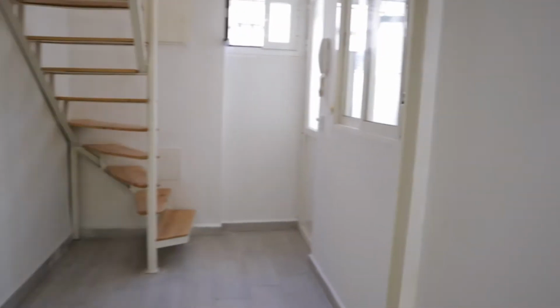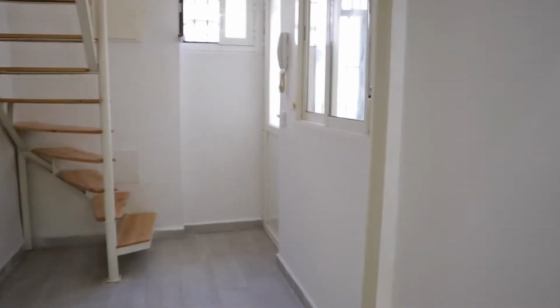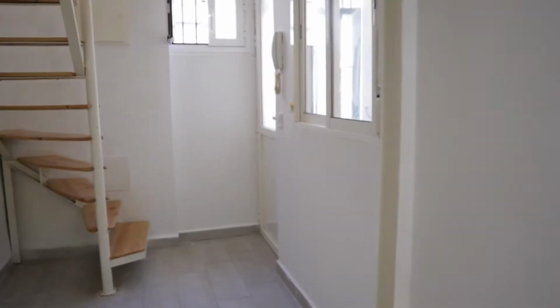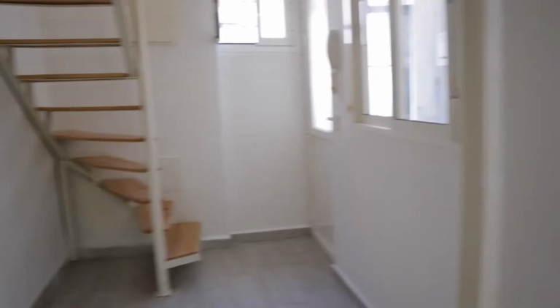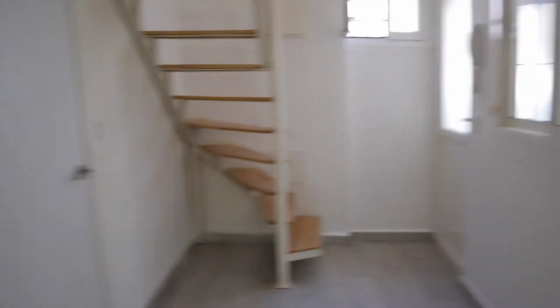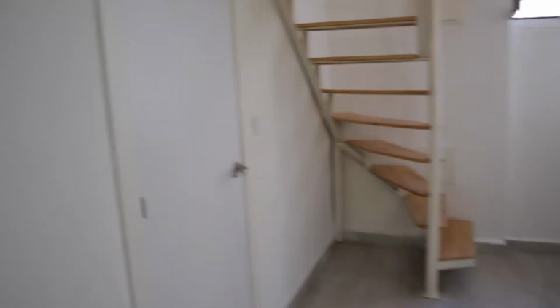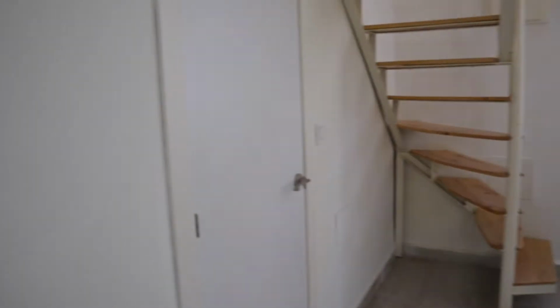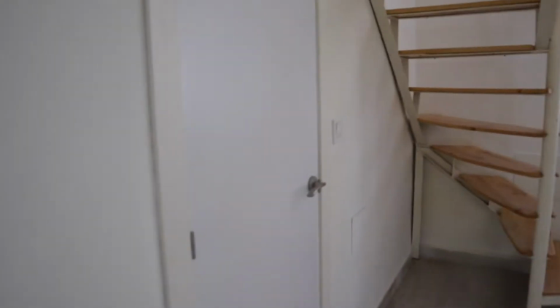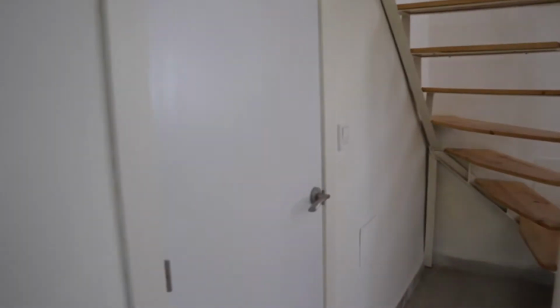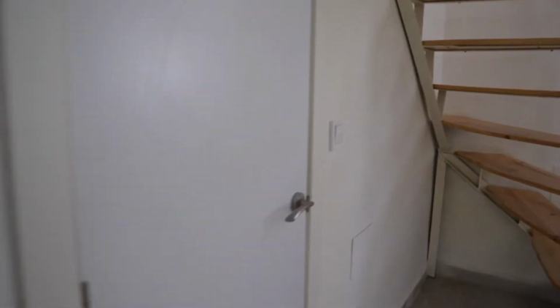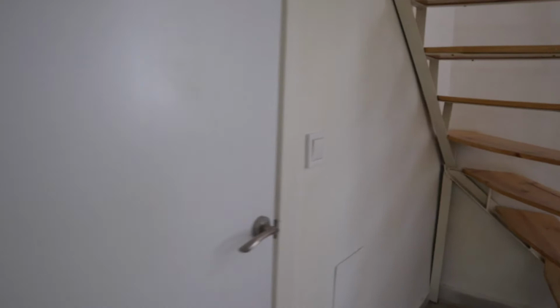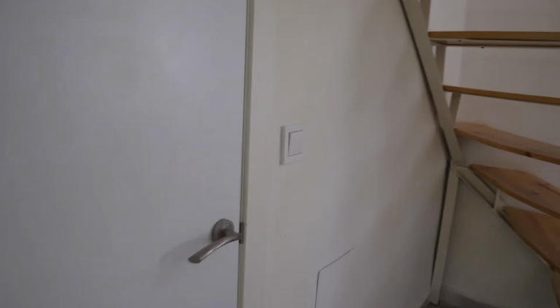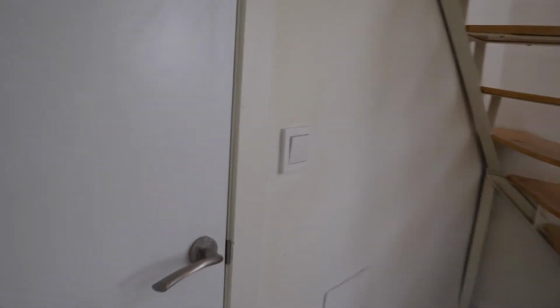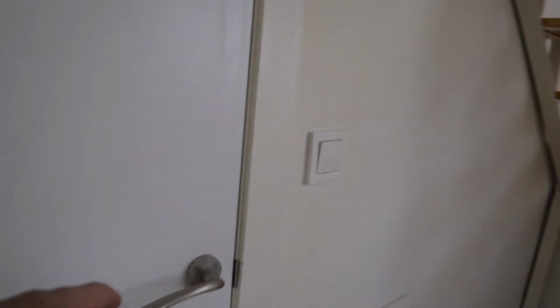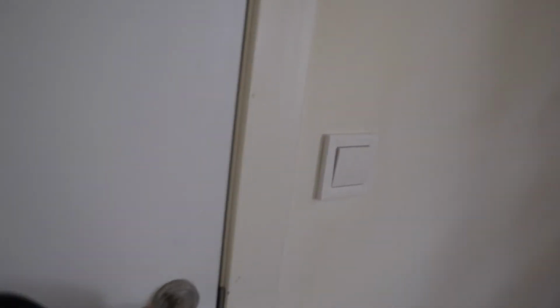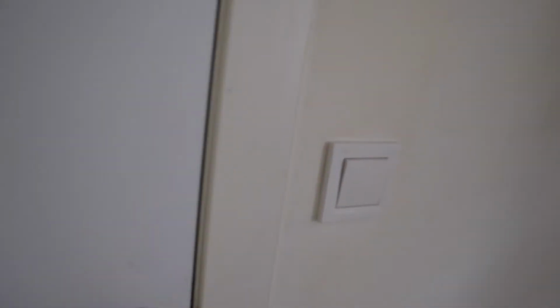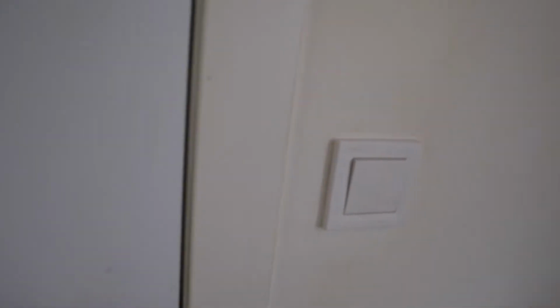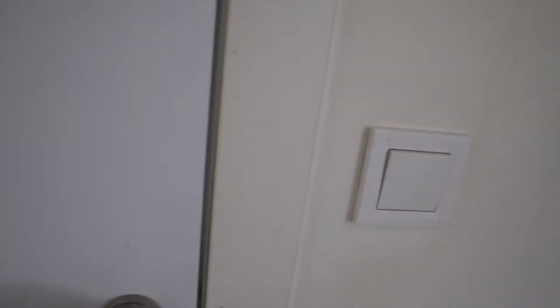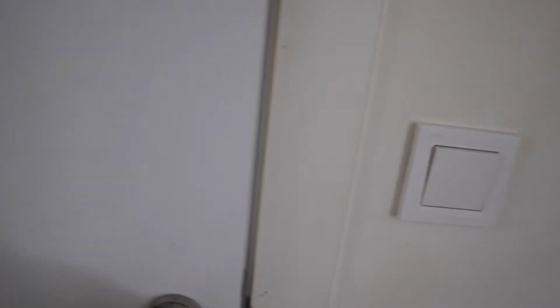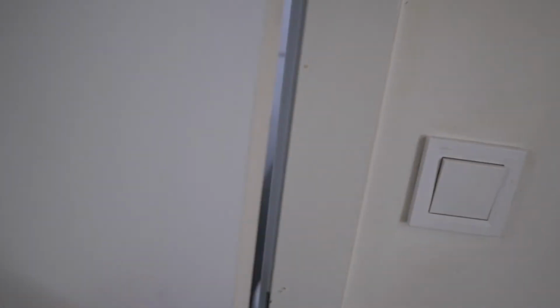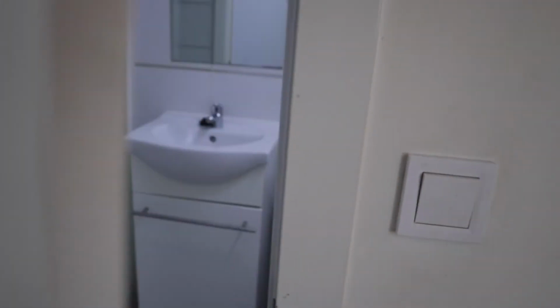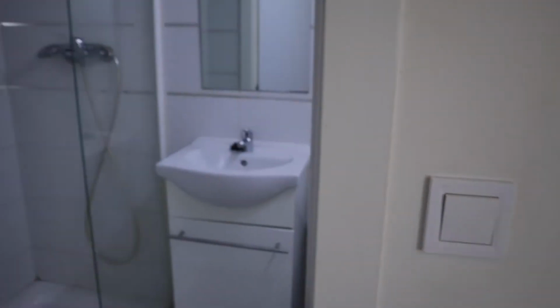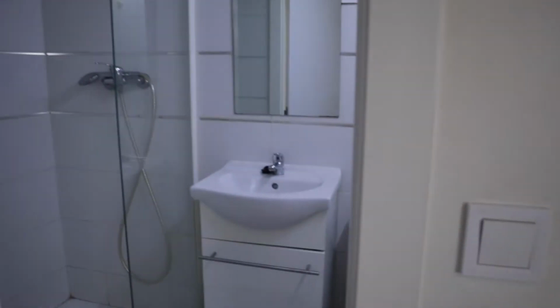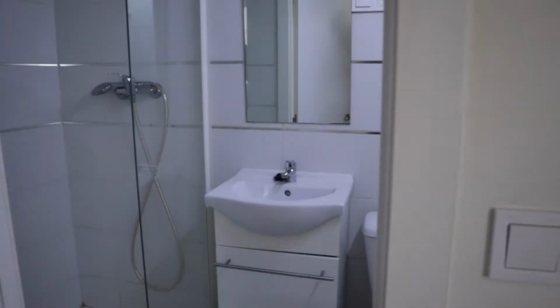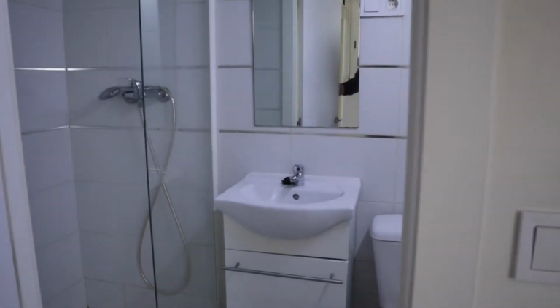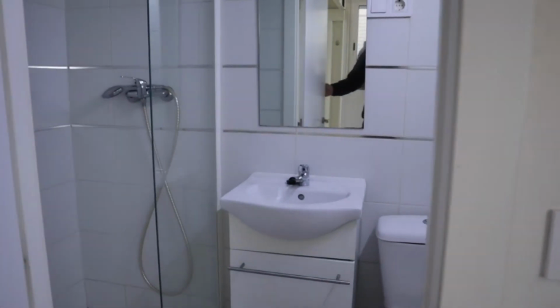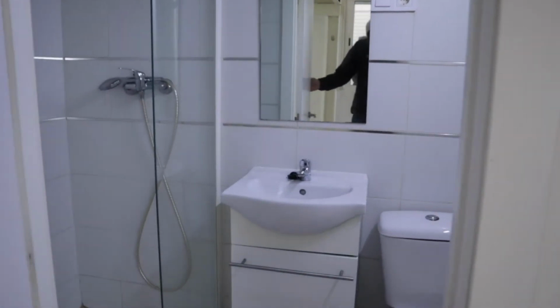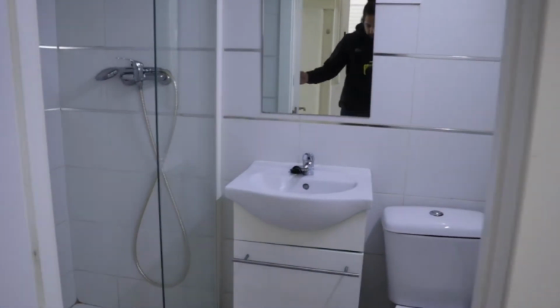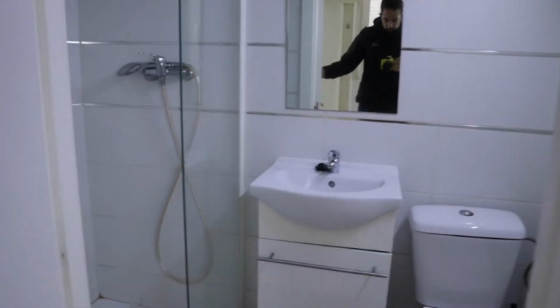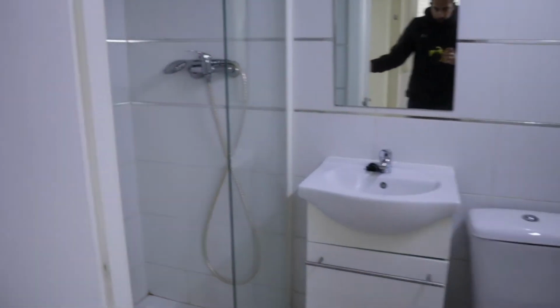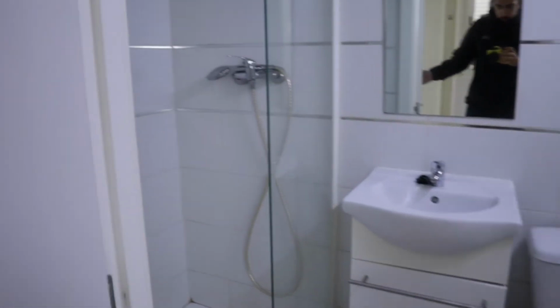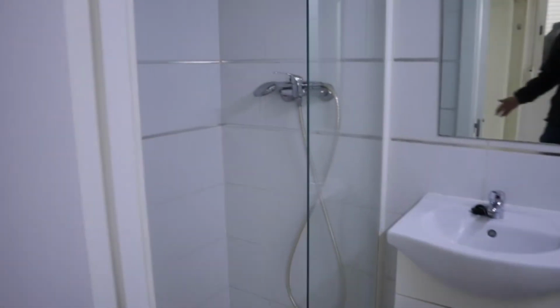Over there we found the bathroom of the apartment.